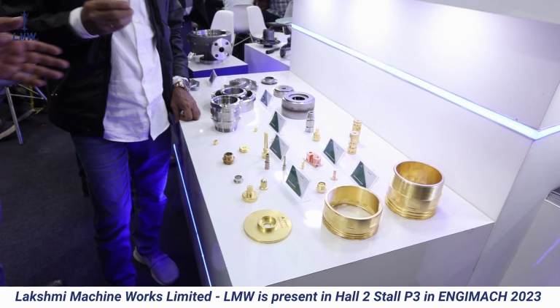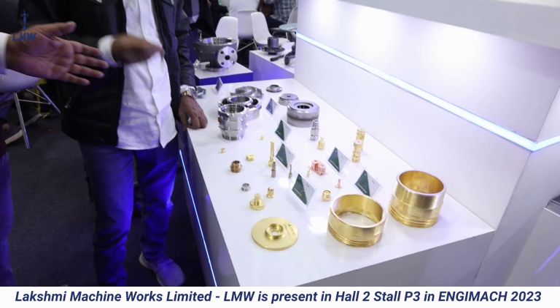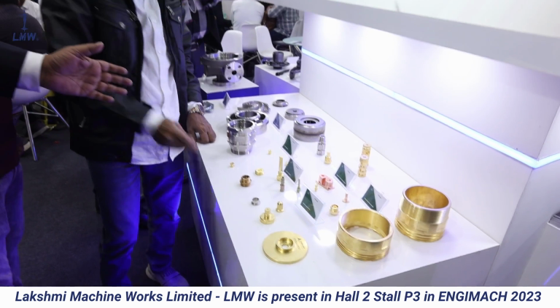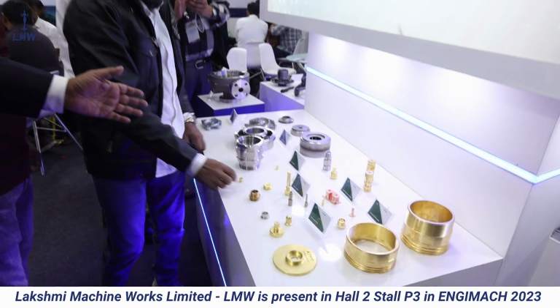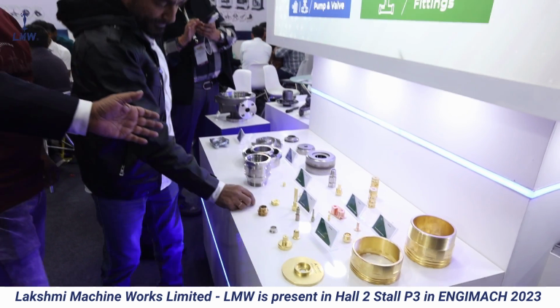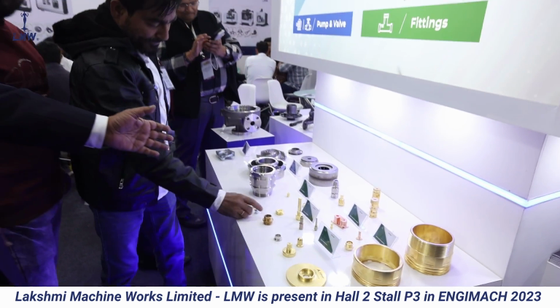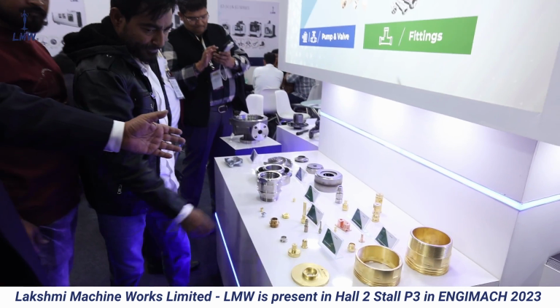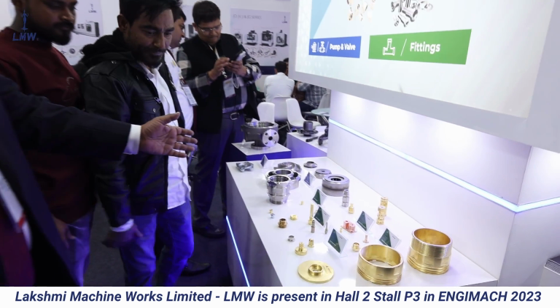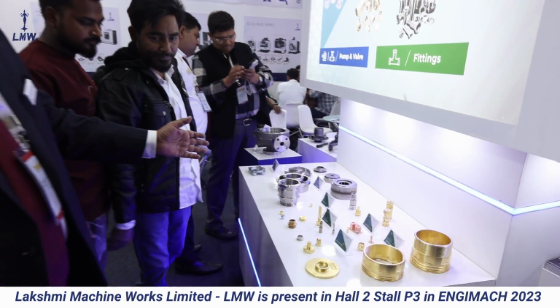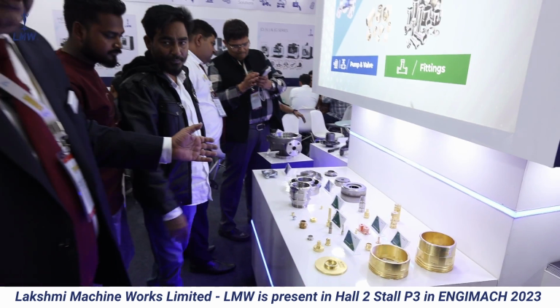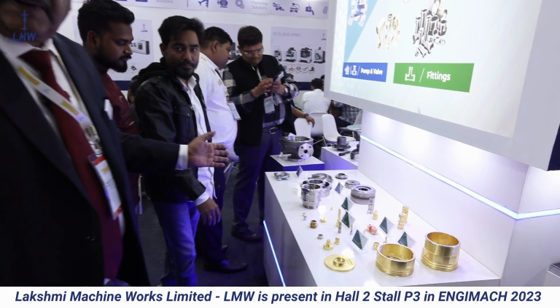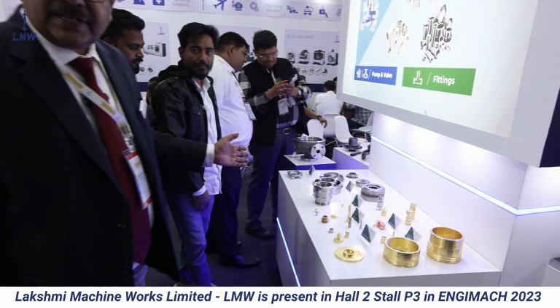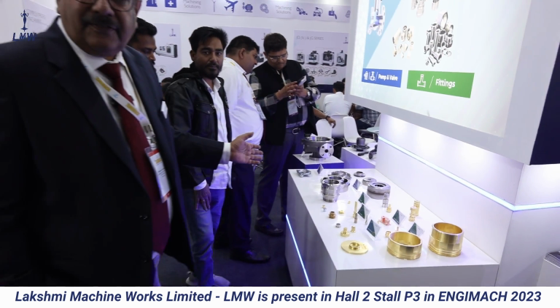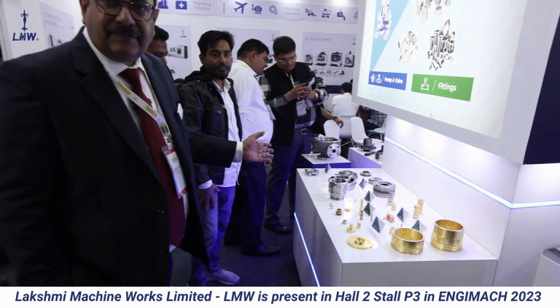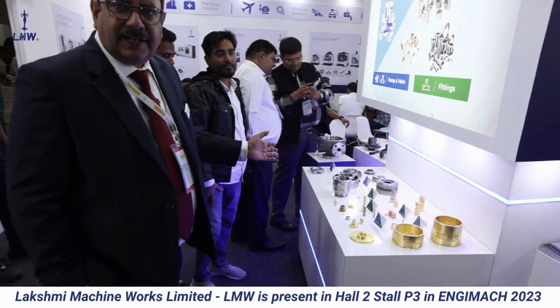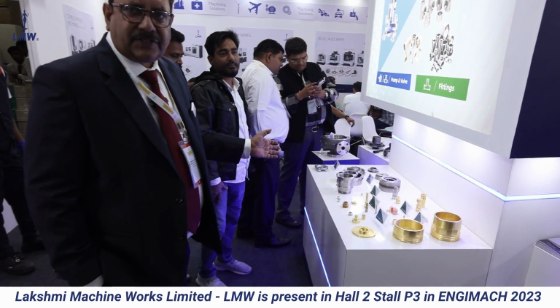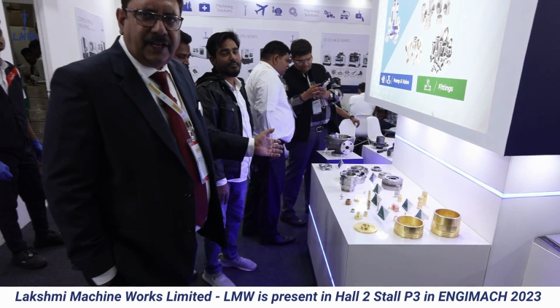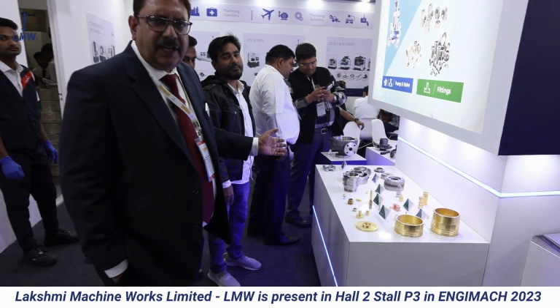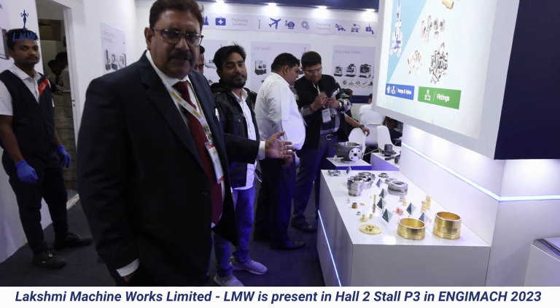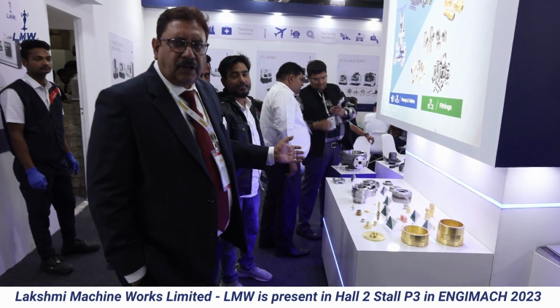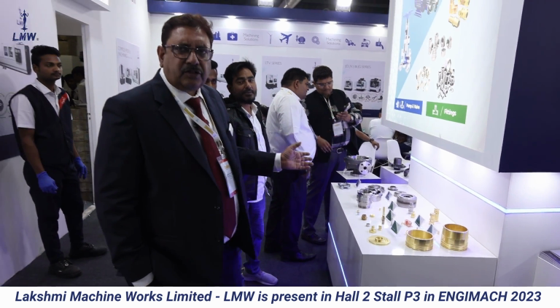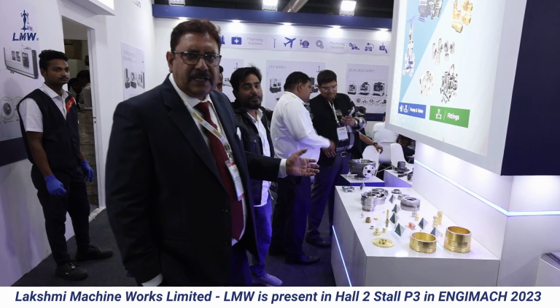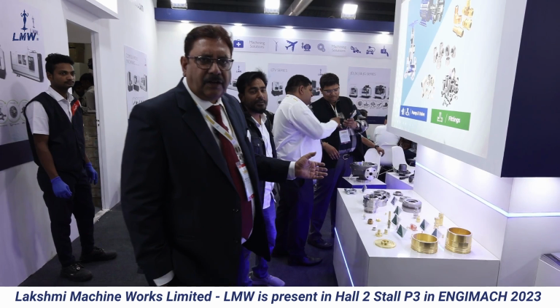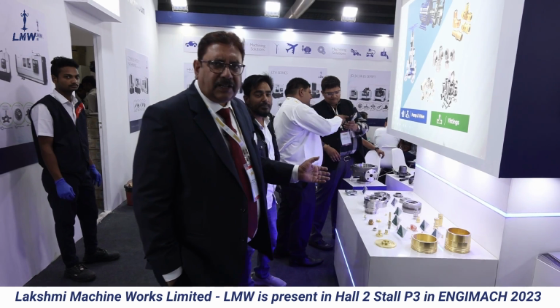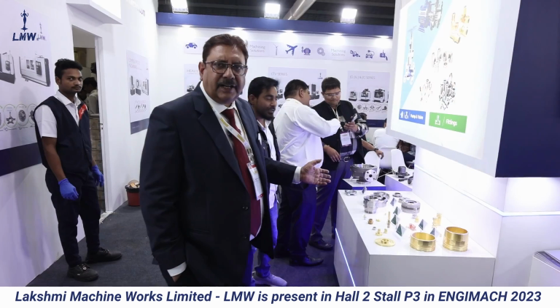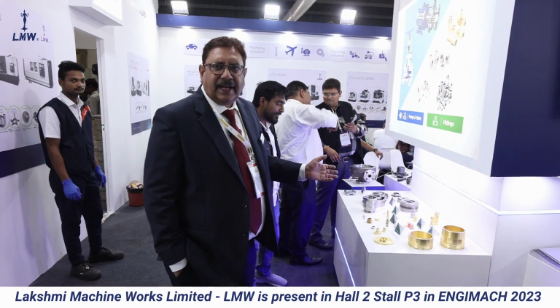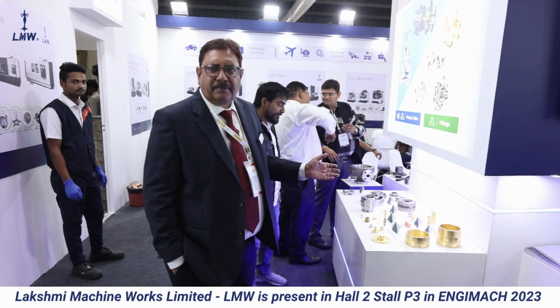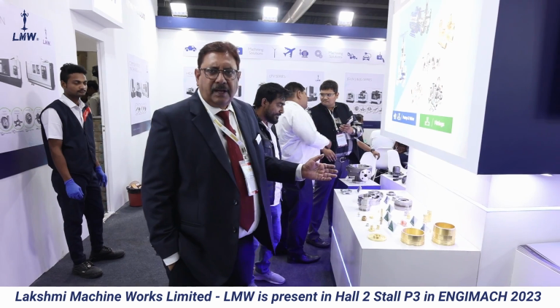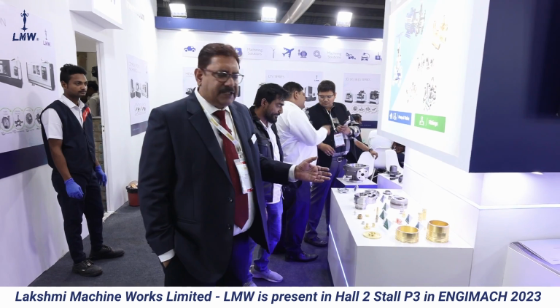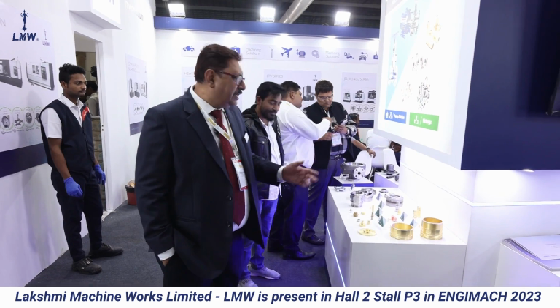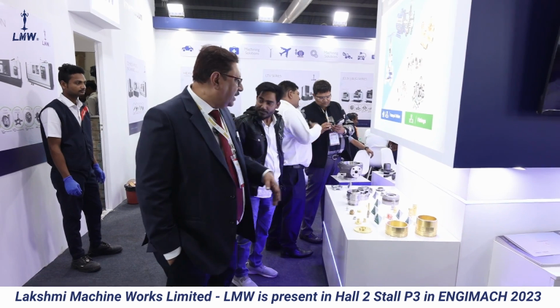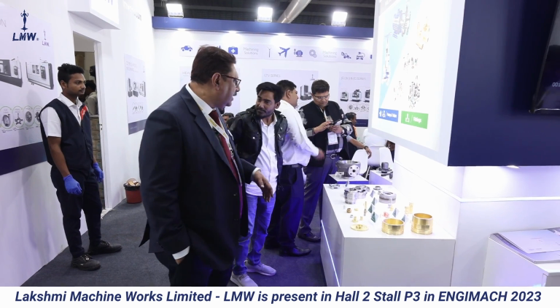We have two other machines for the pumps and valve industry, which are also made on our turning and machining centers.